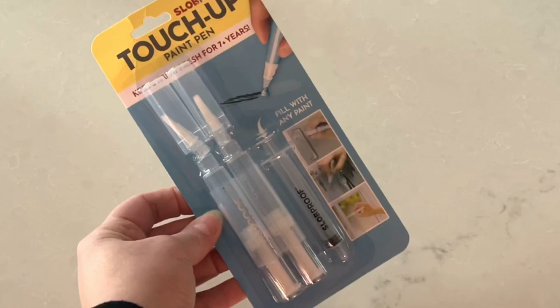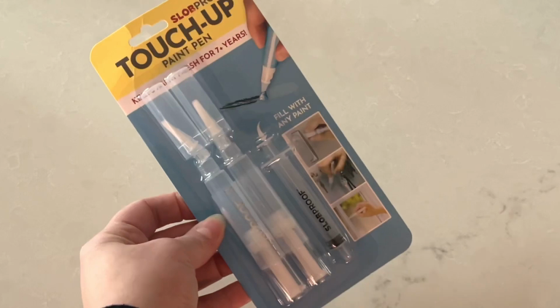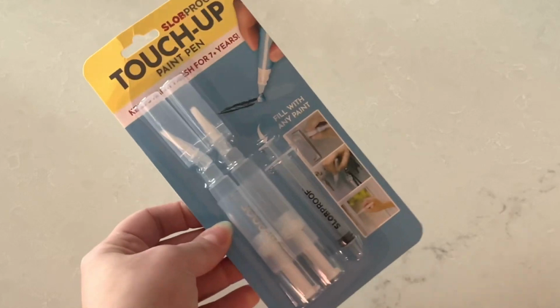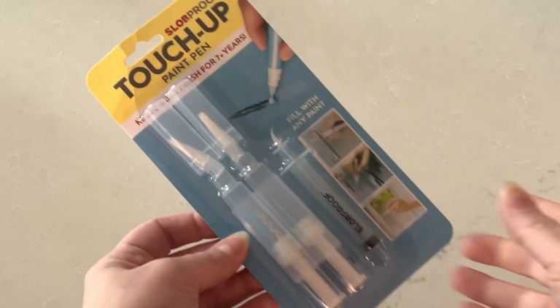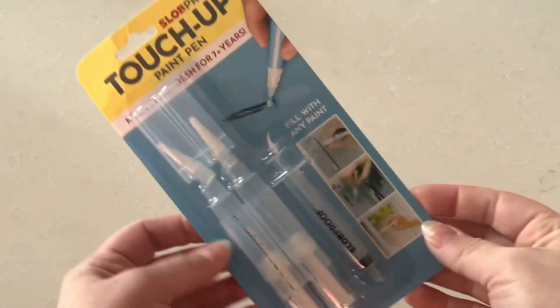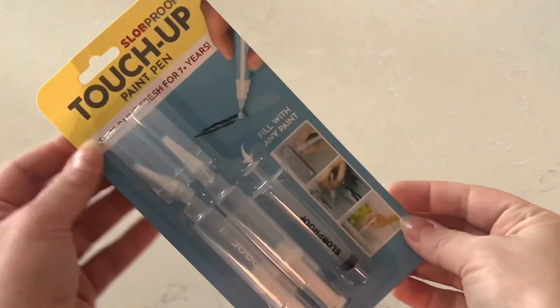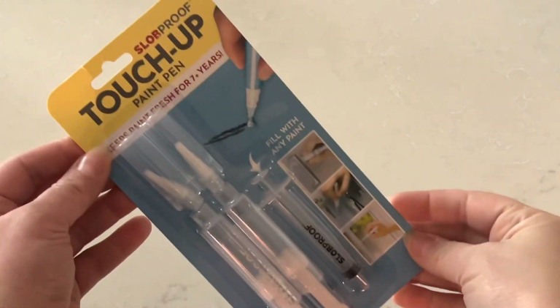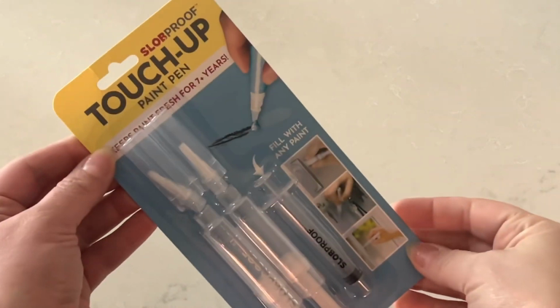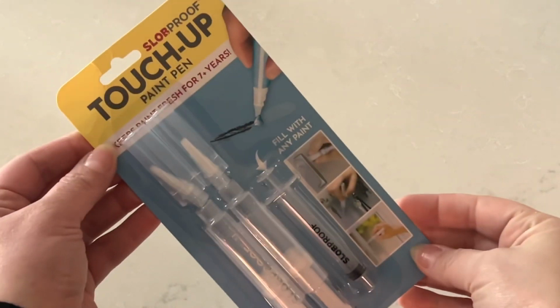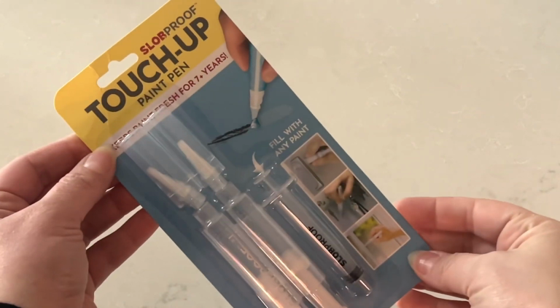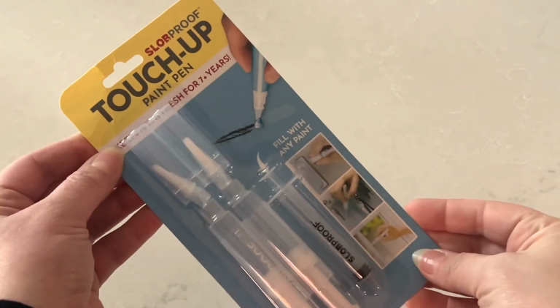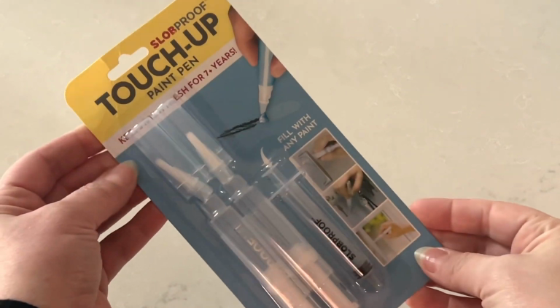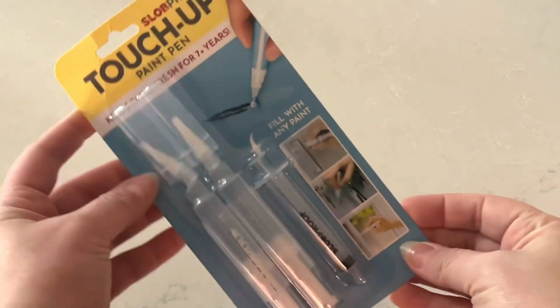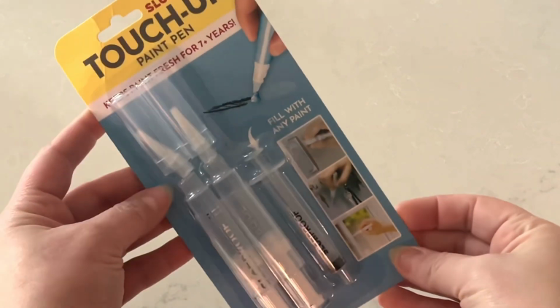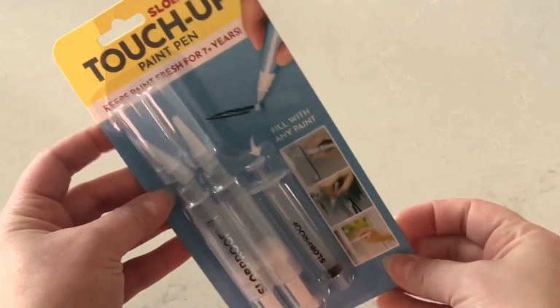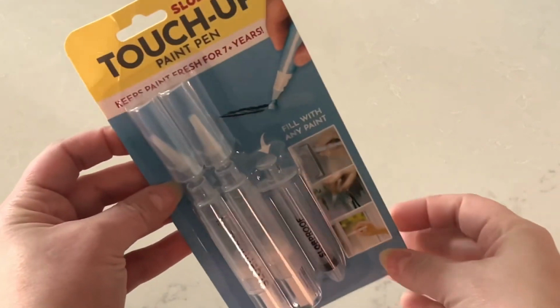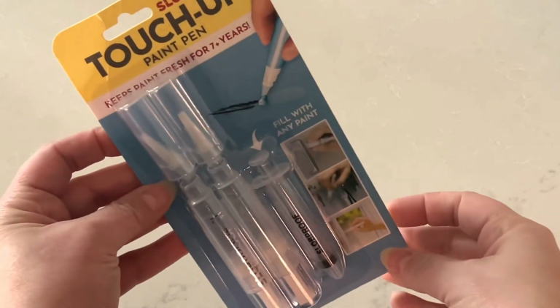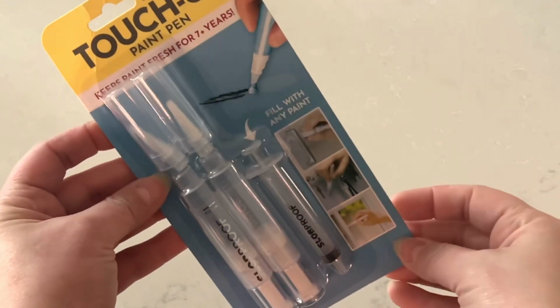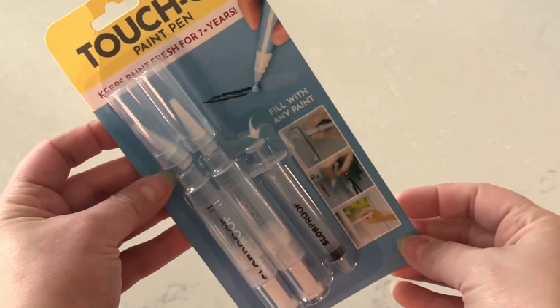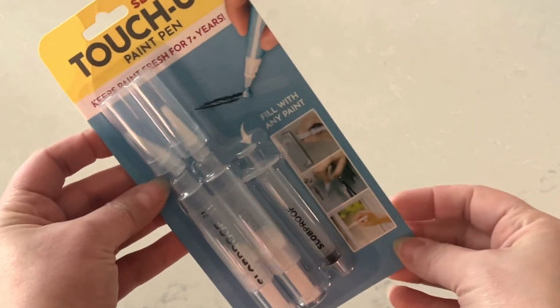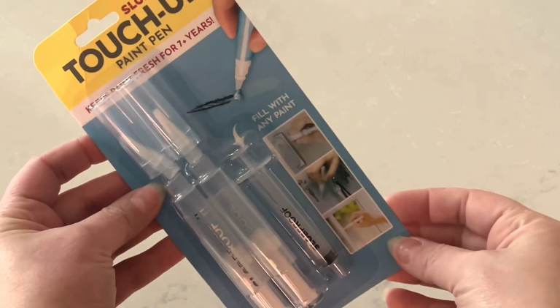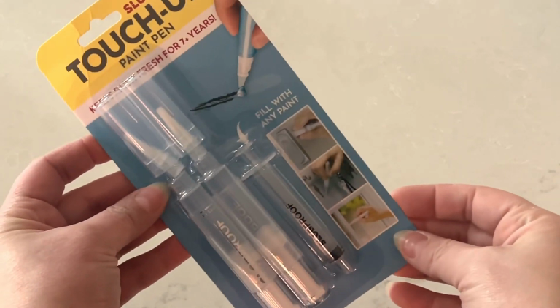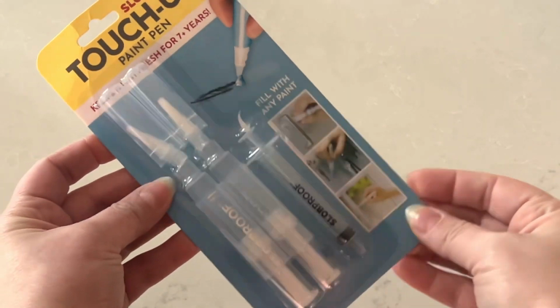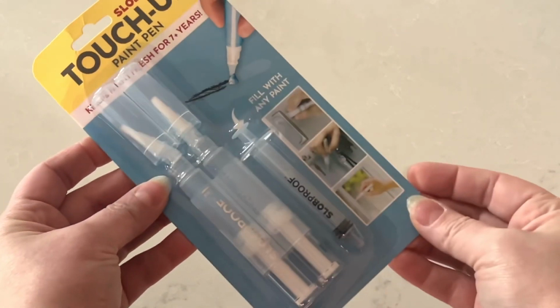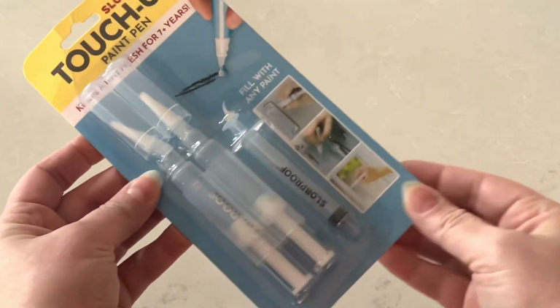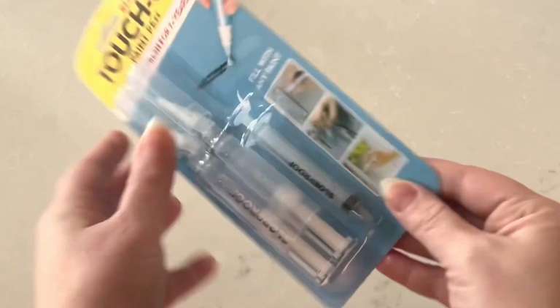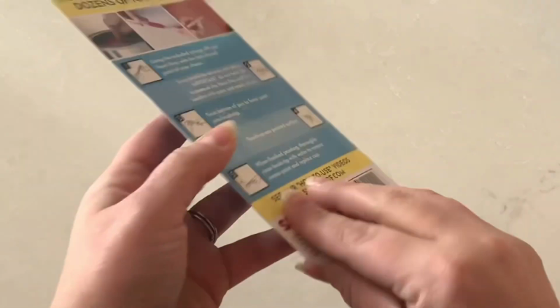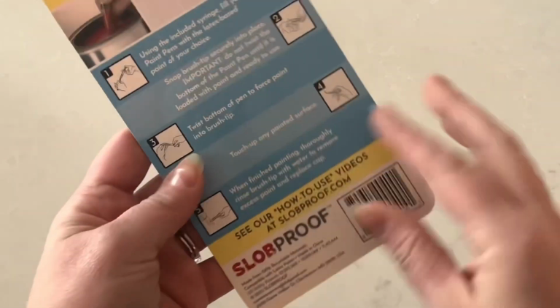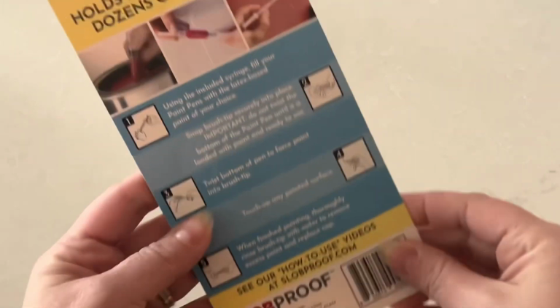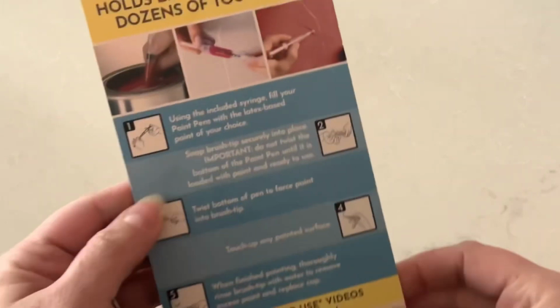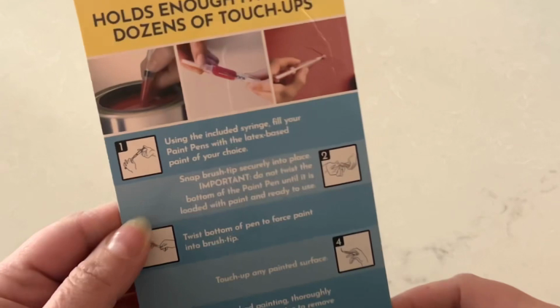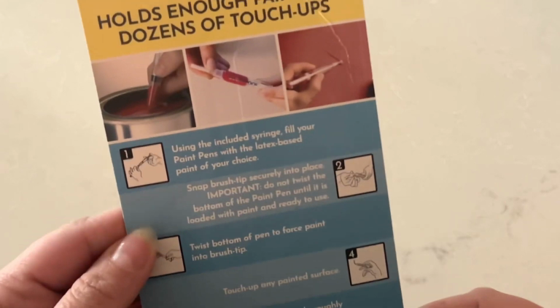Now this is a product I did not know that I needed. Slotproof sent over this touch up paint pen and I am obsessed.